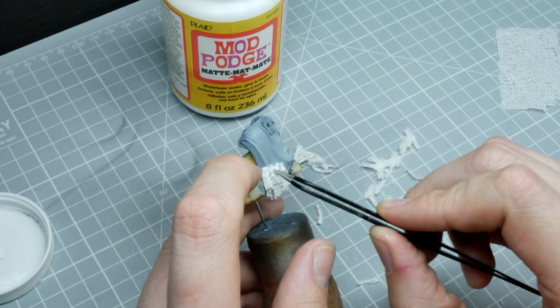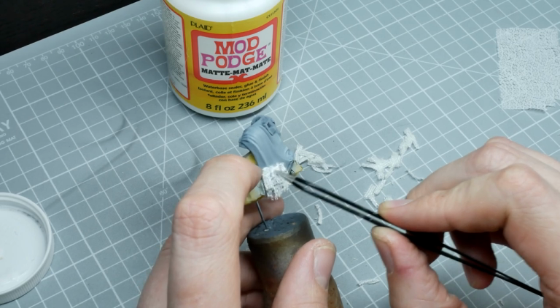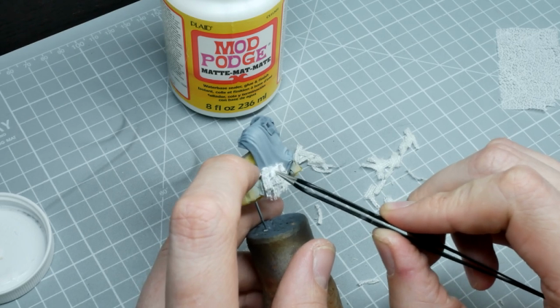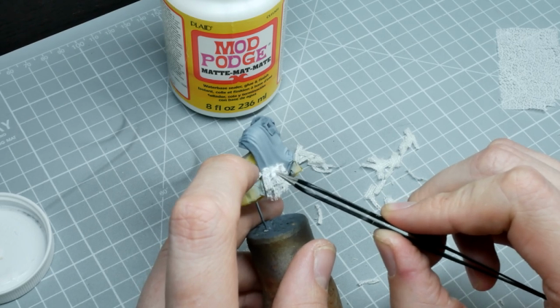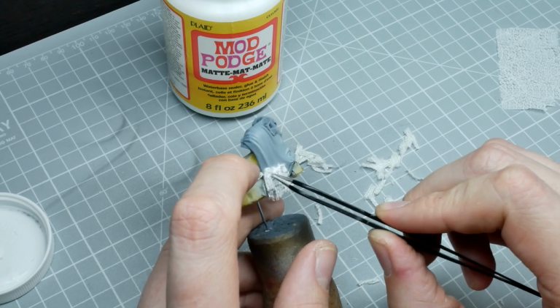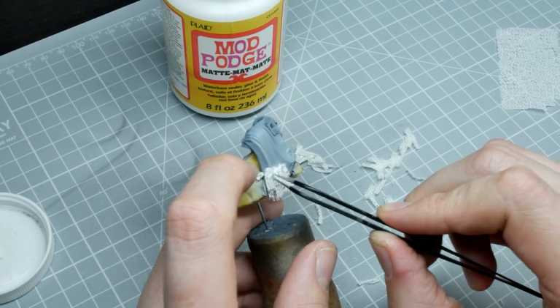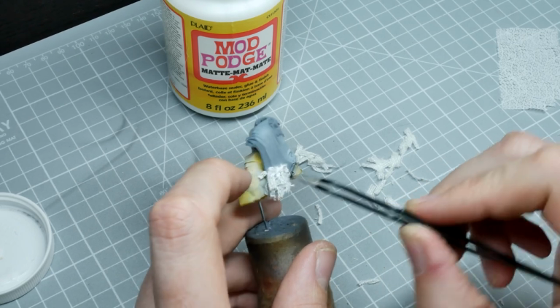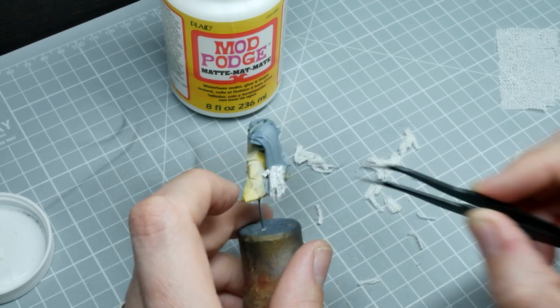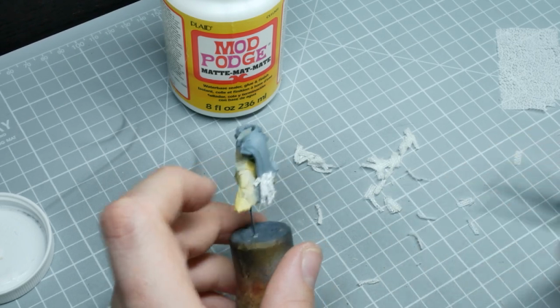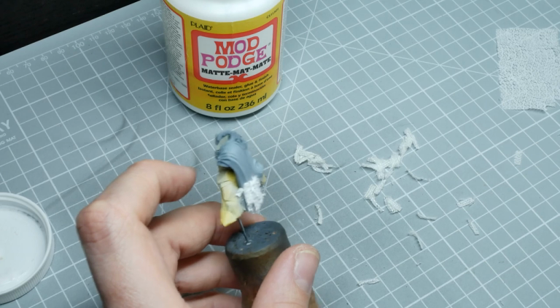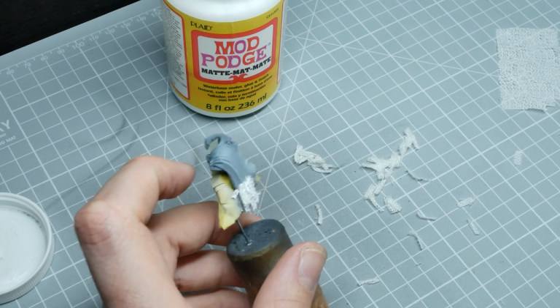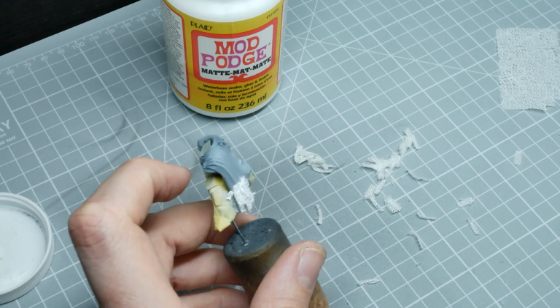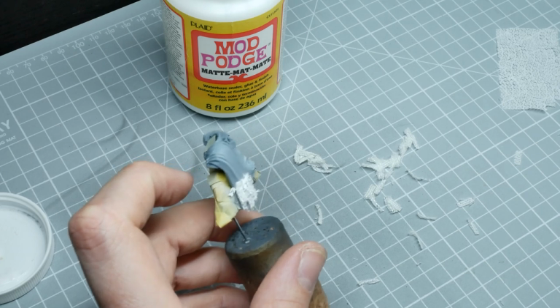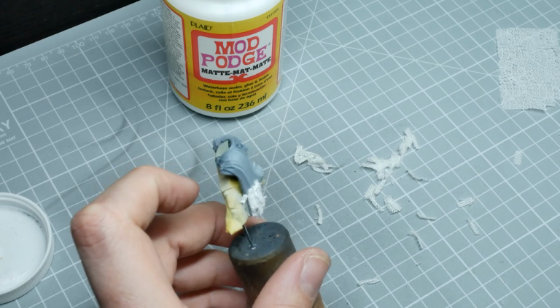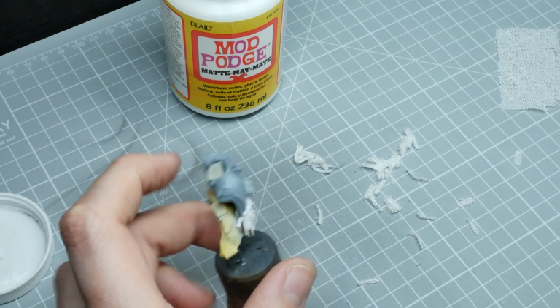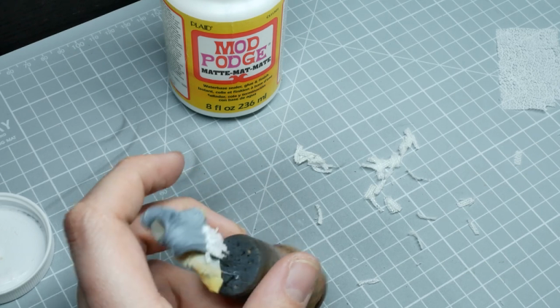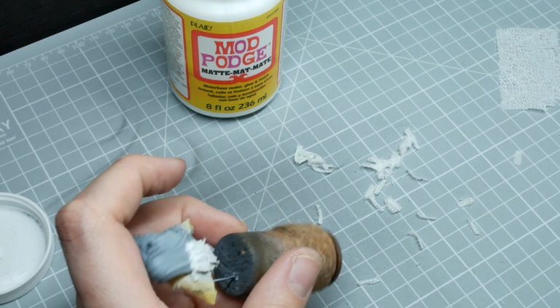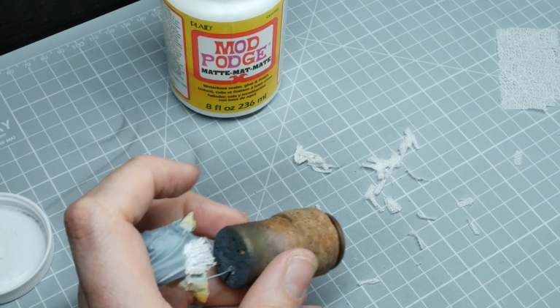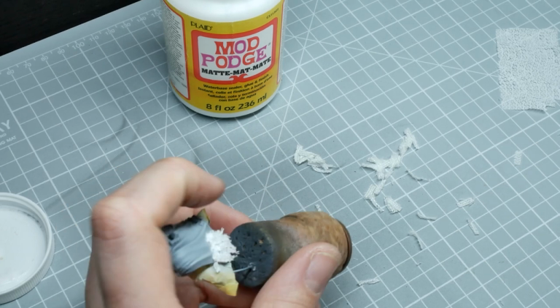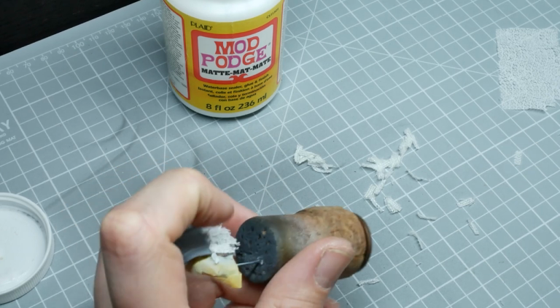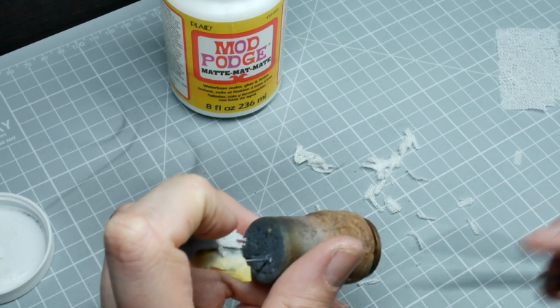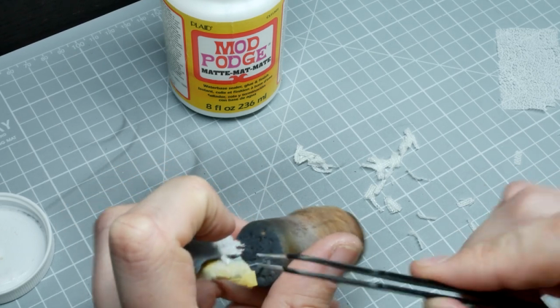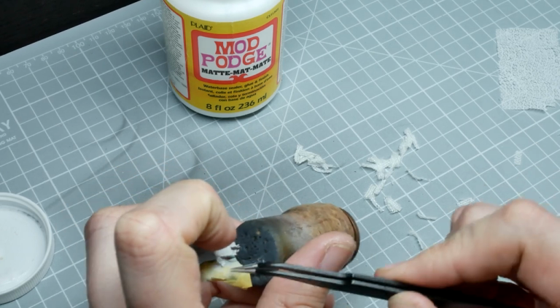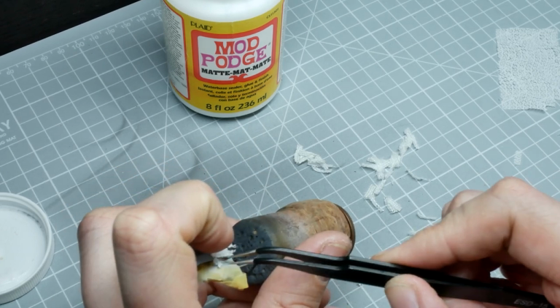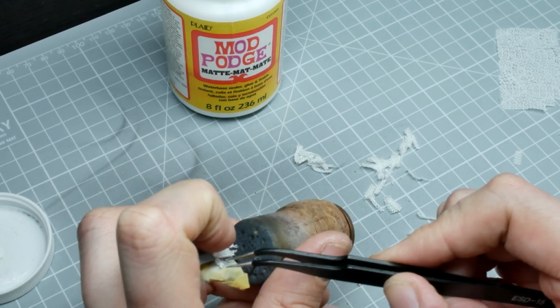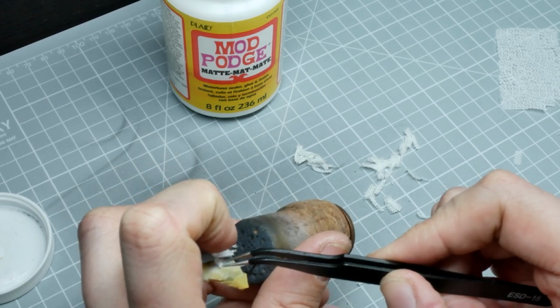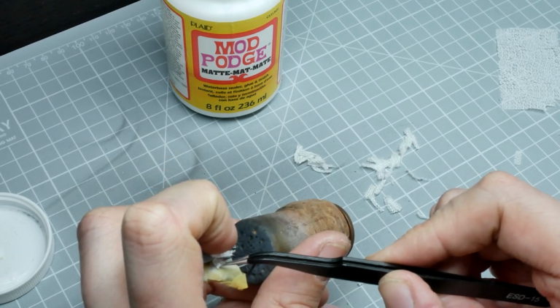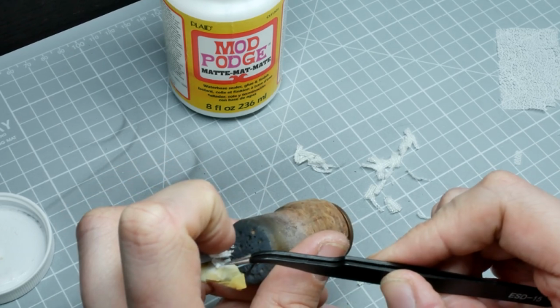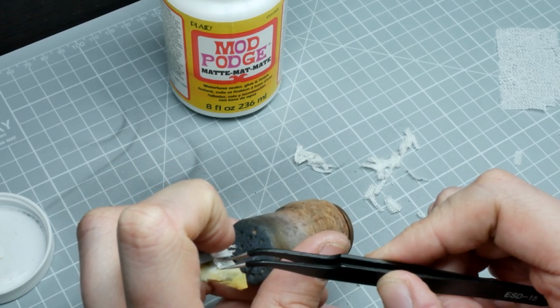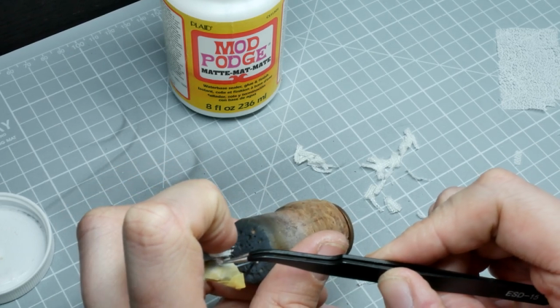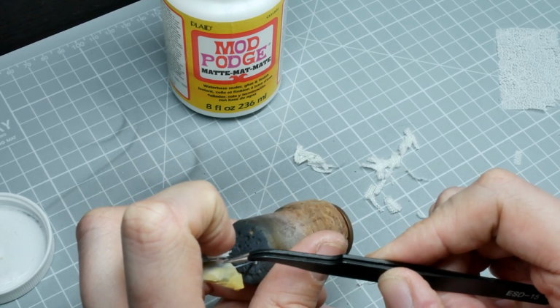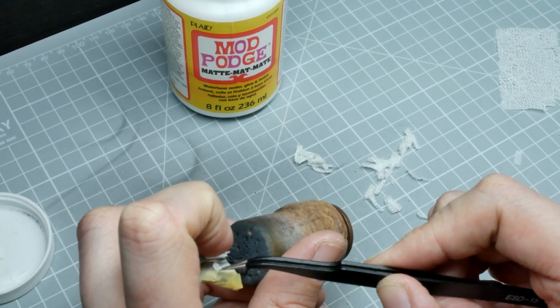The hood gets the same treatment, and now I'm going to do some of it over the gun as well. For the gun, just use slightly longer strips and do them from the top down to the sides.